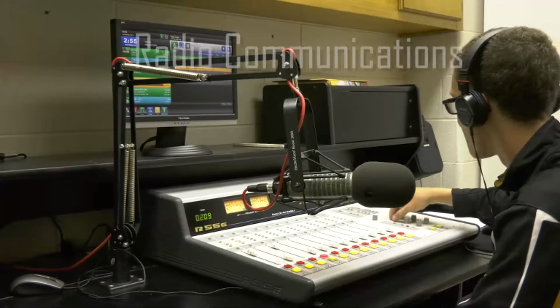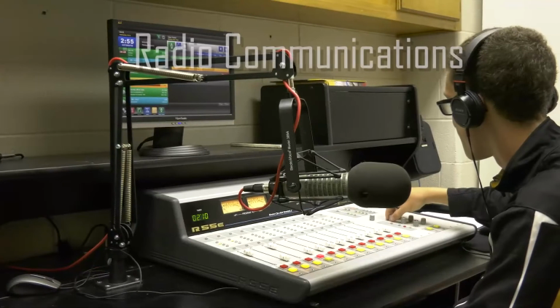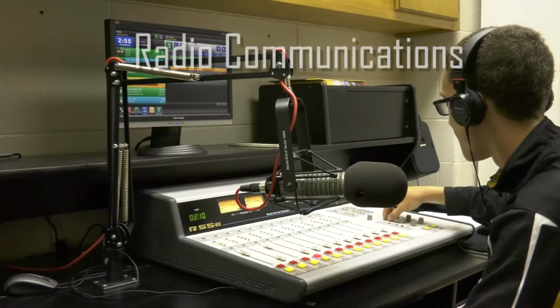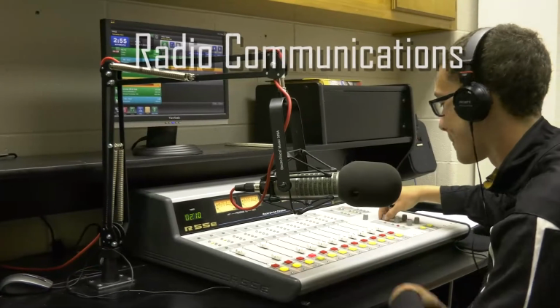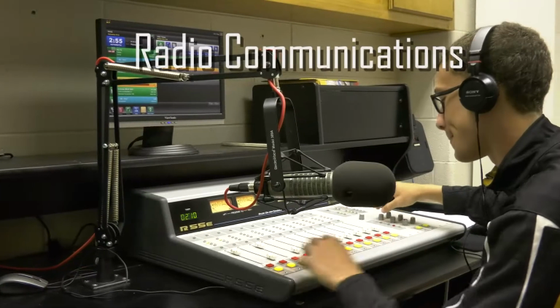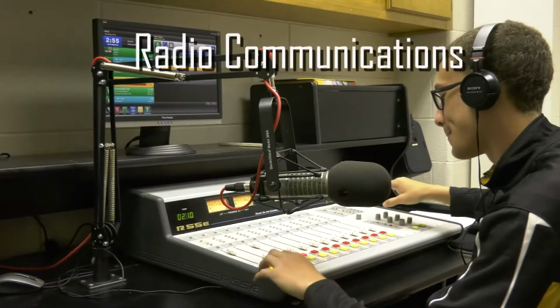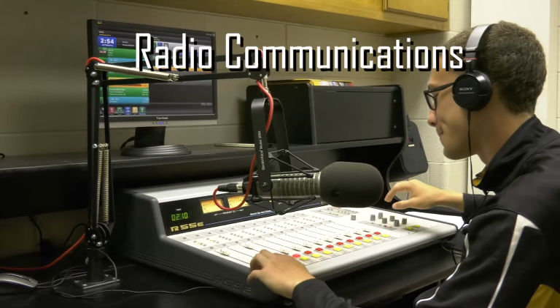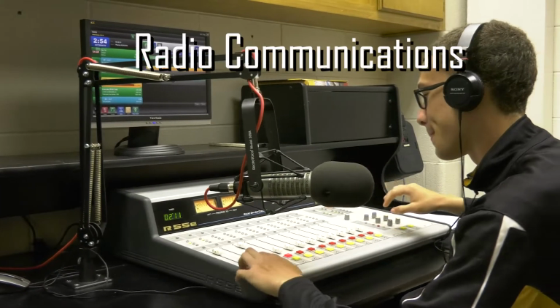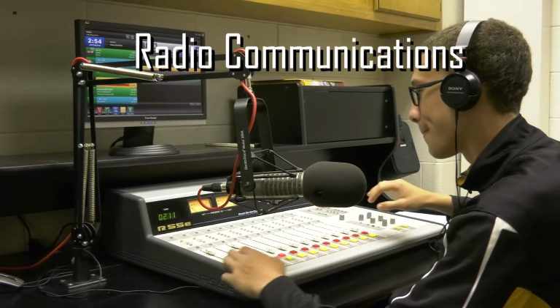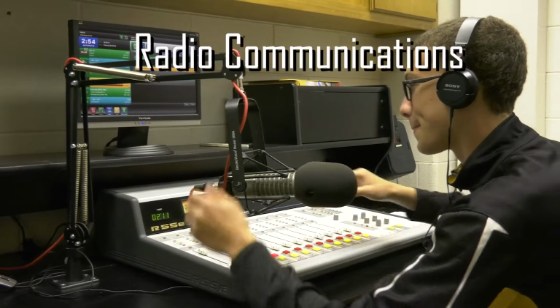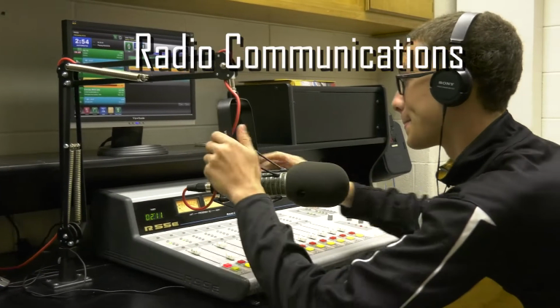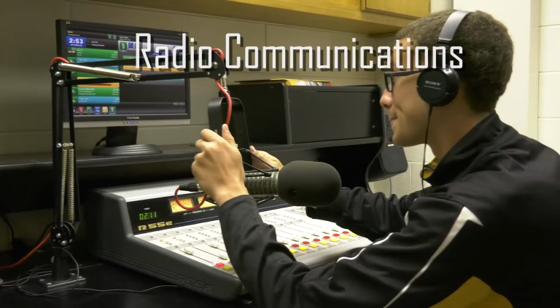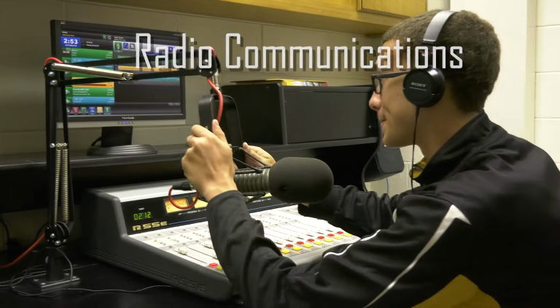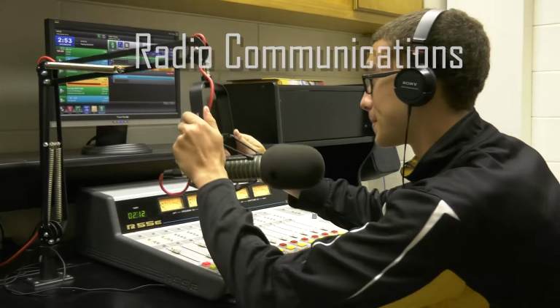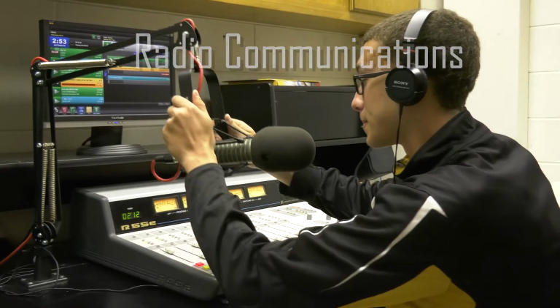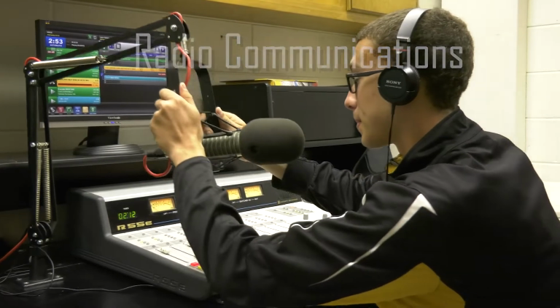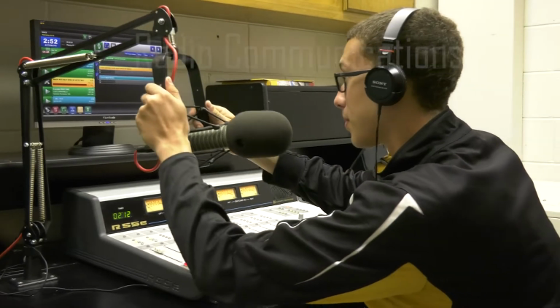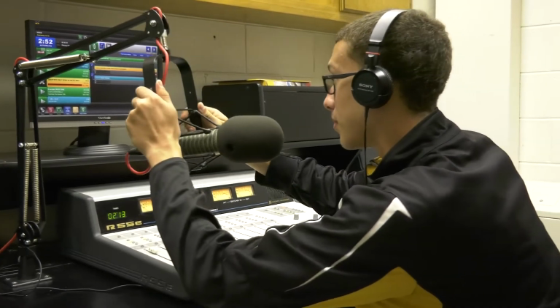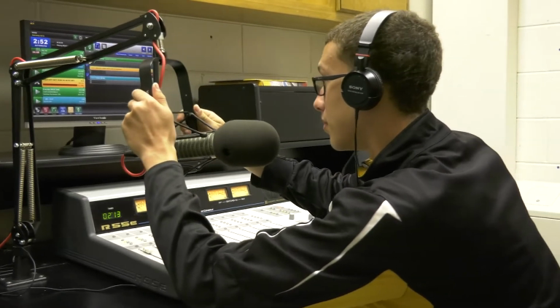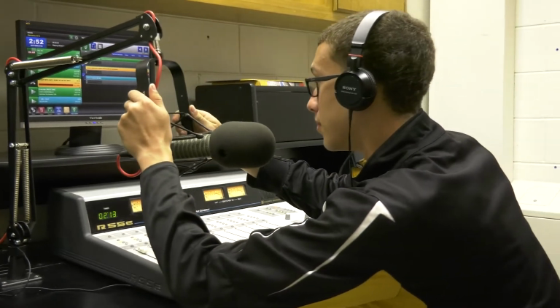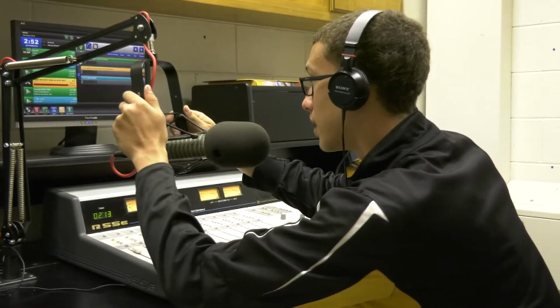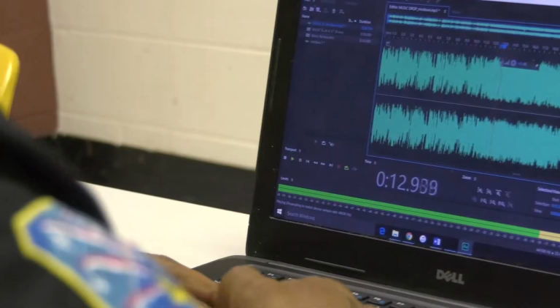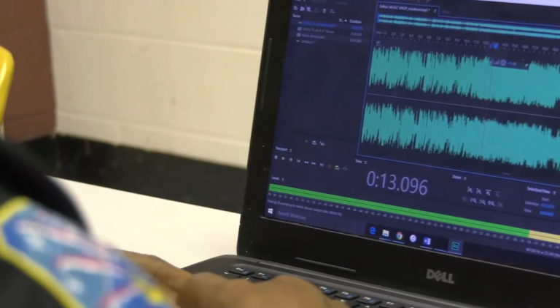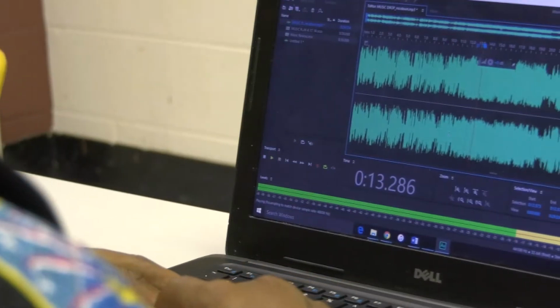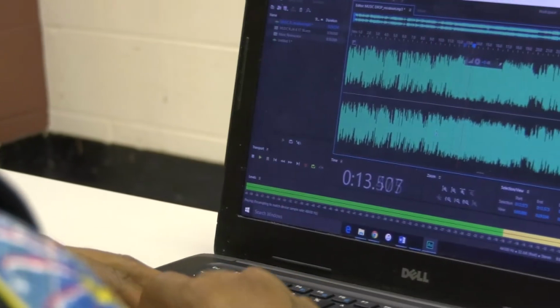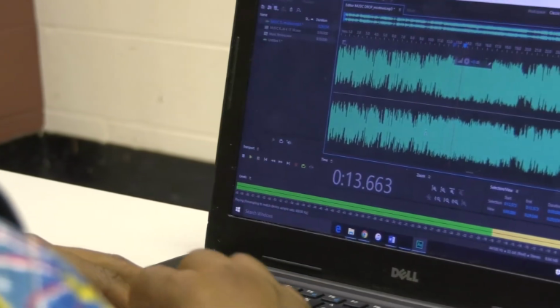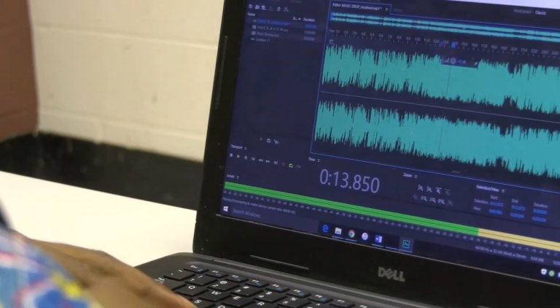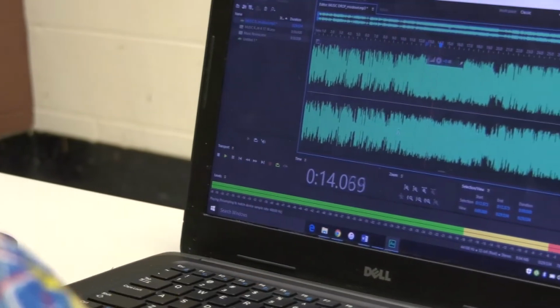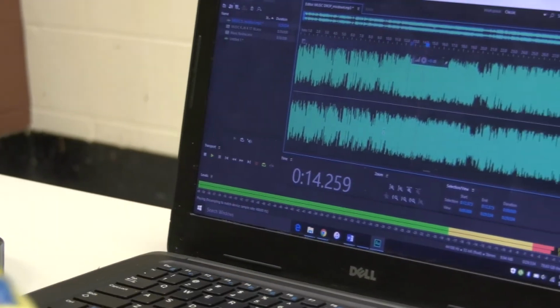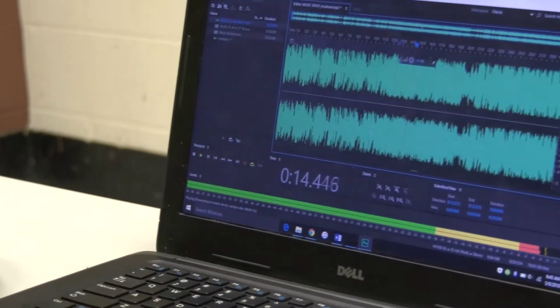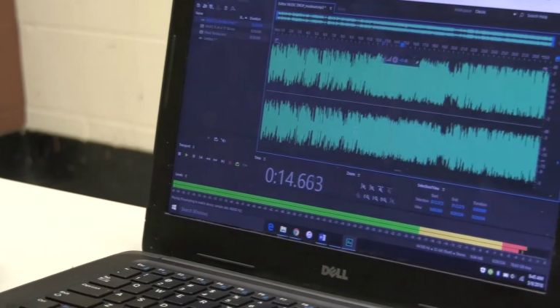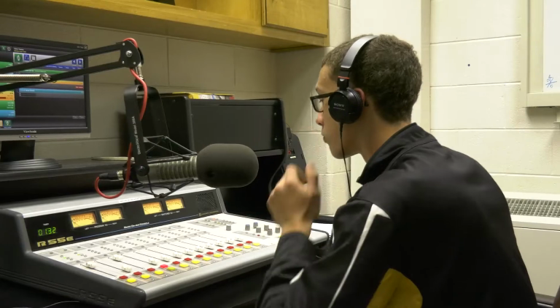Broadcast live in our radio station in radio broadcast and journalism. Learn to edit audio and go live on air.